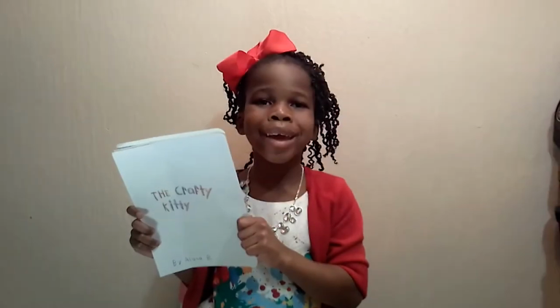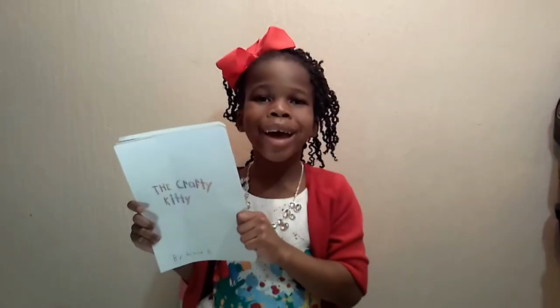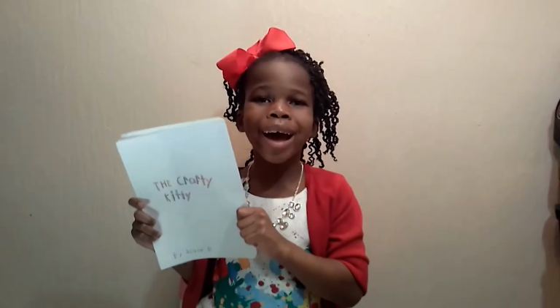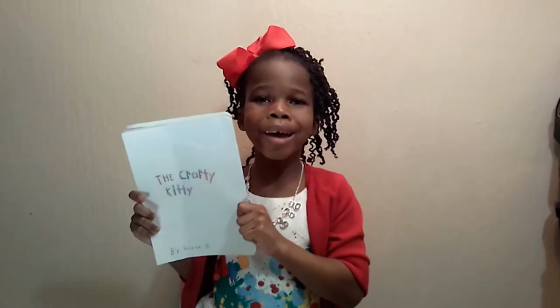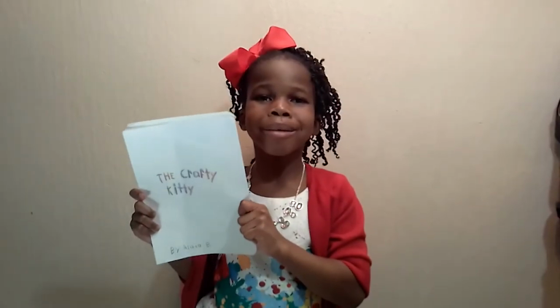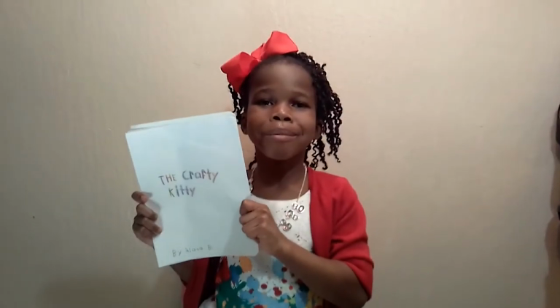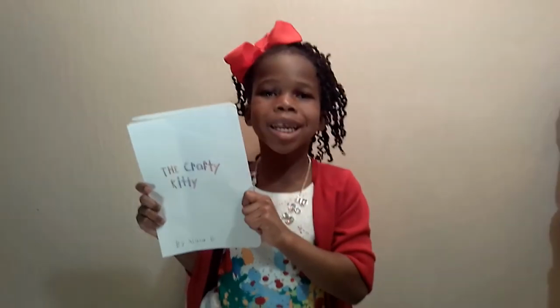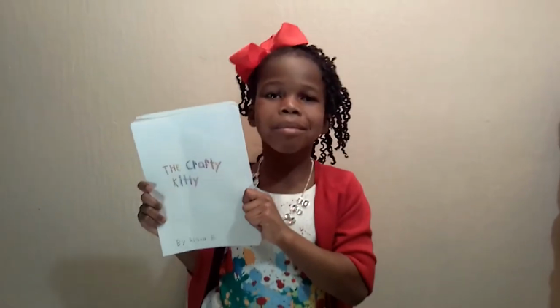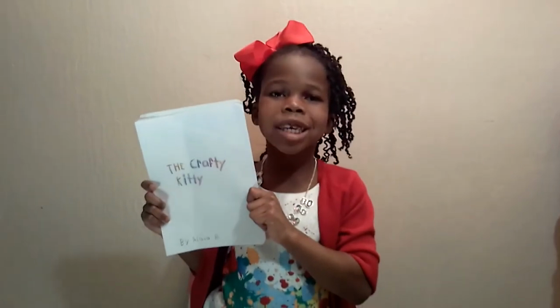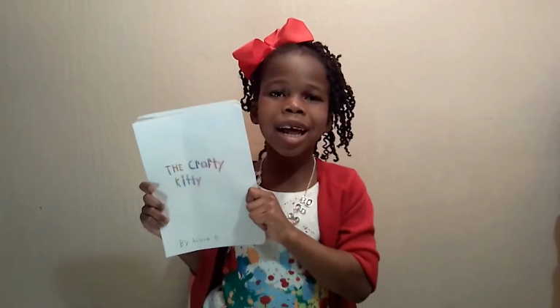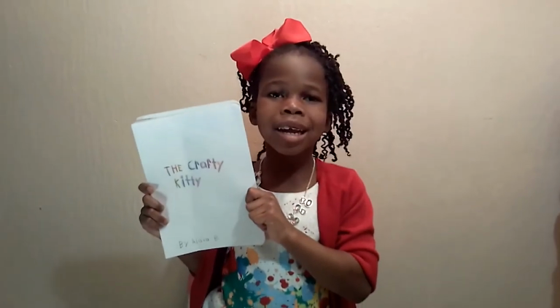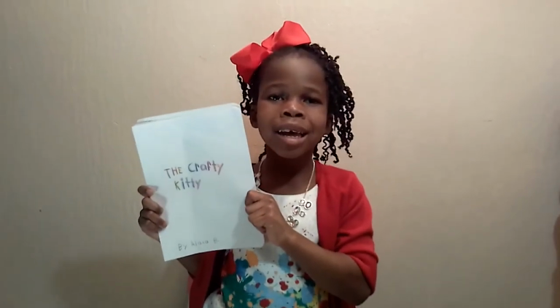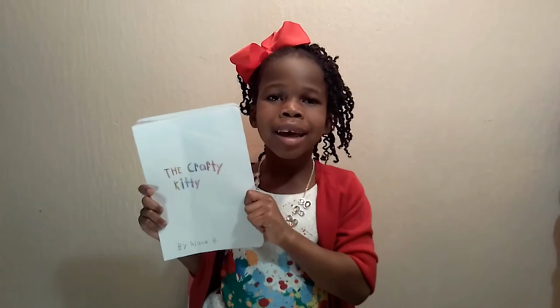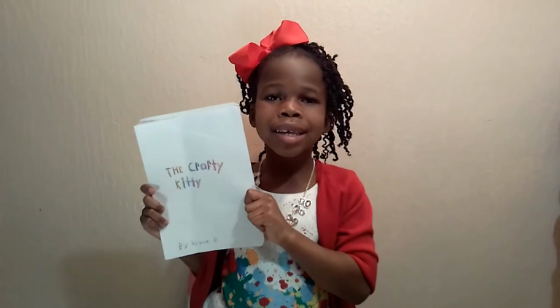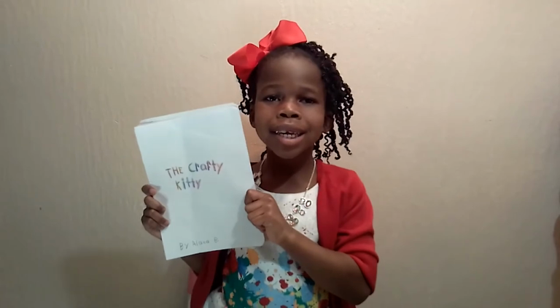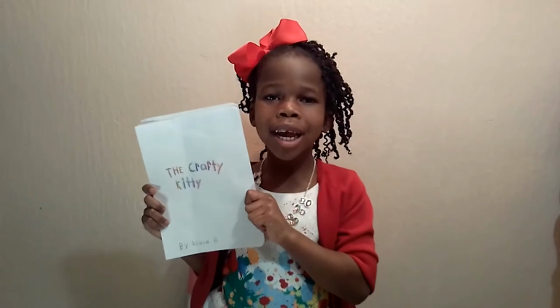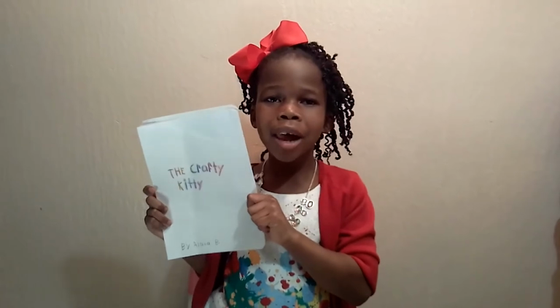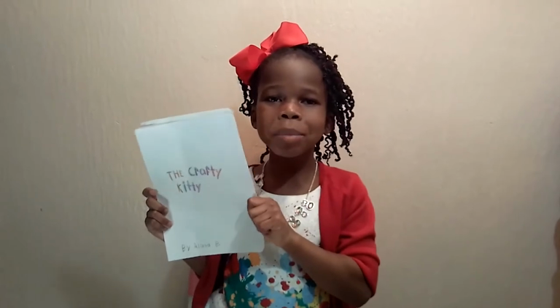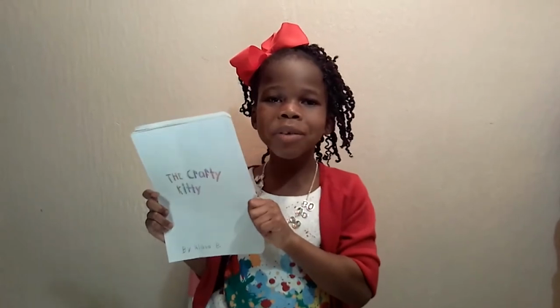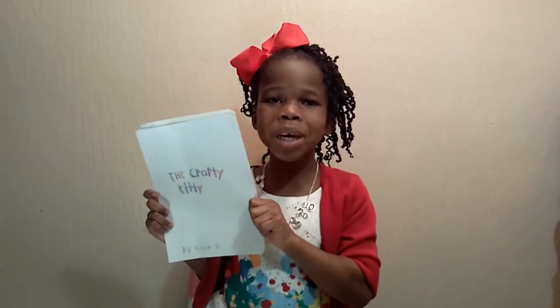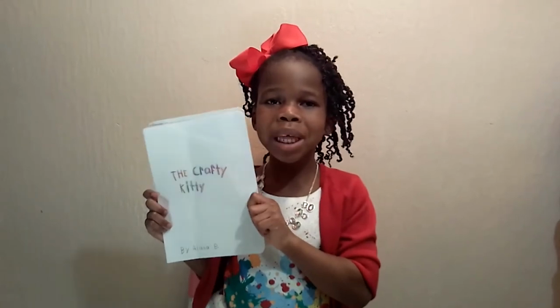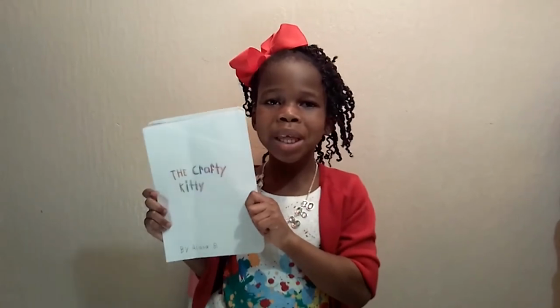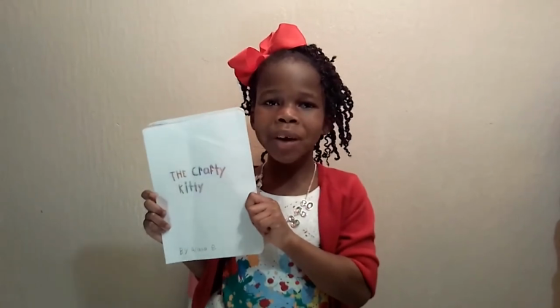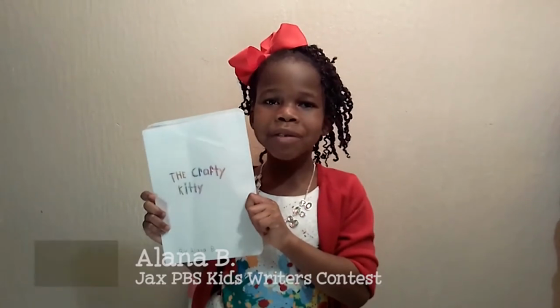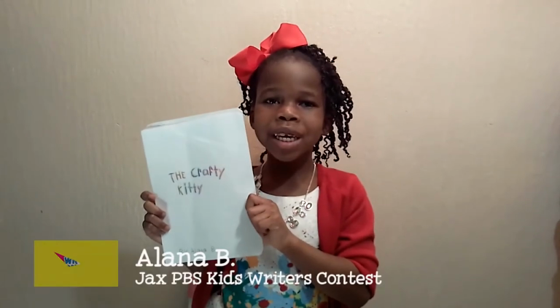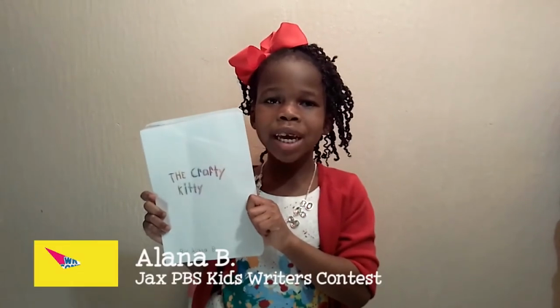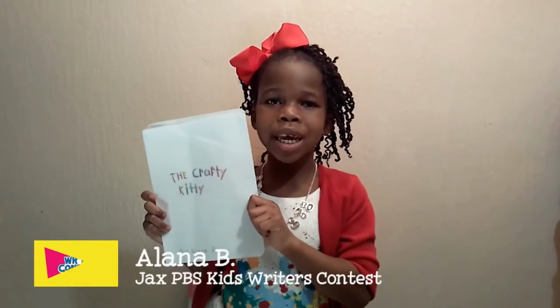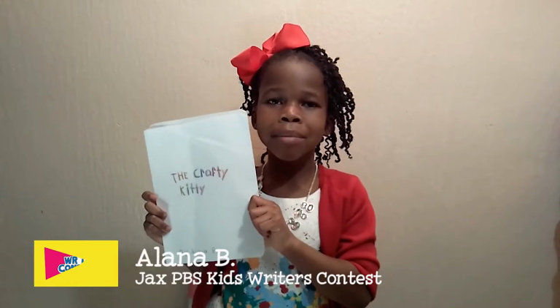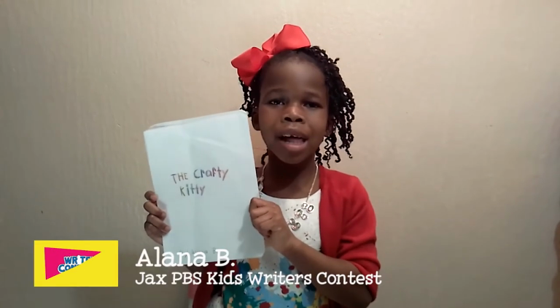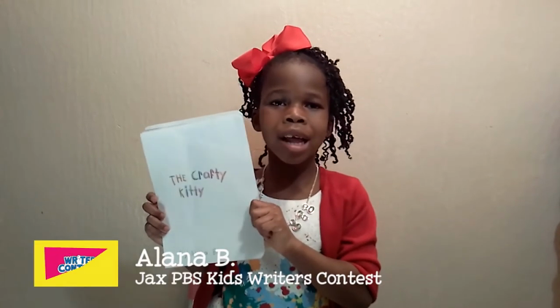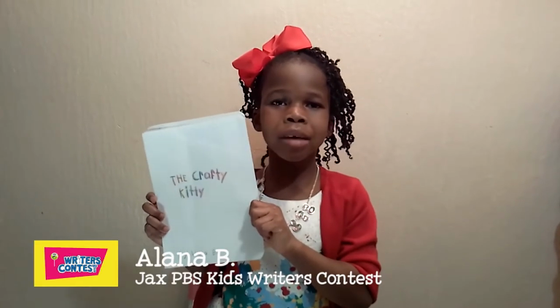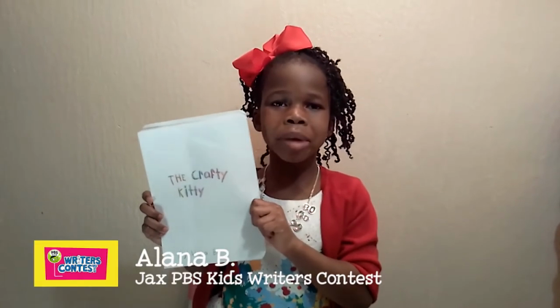Hi, my name is Alana and today I will be reading The Crafty Kitty by Alana B.